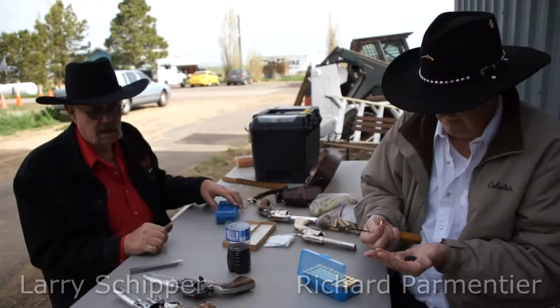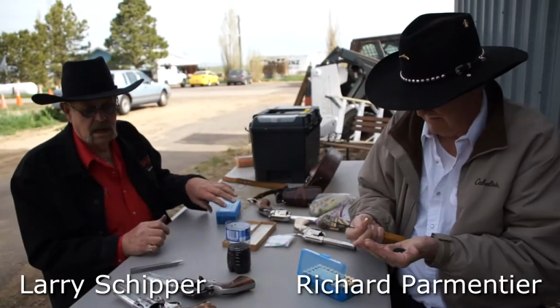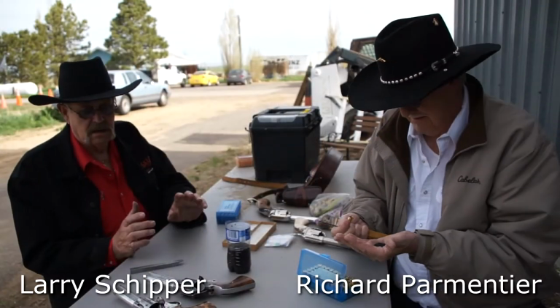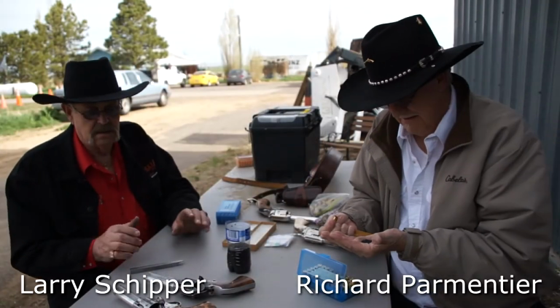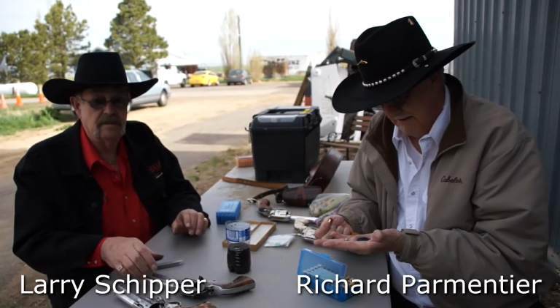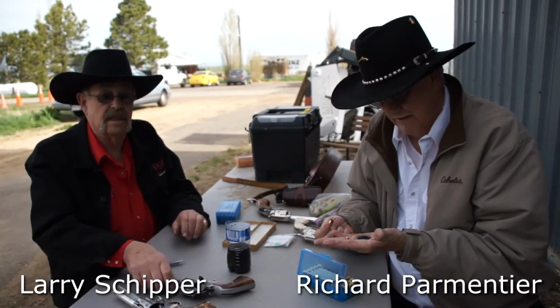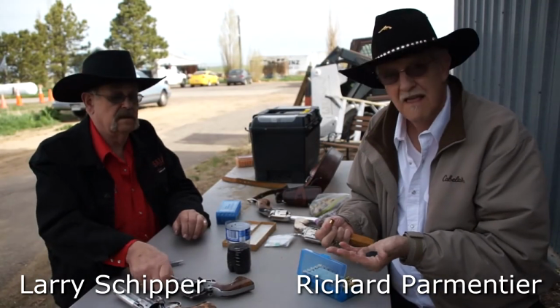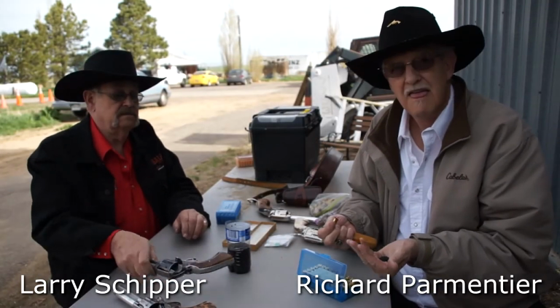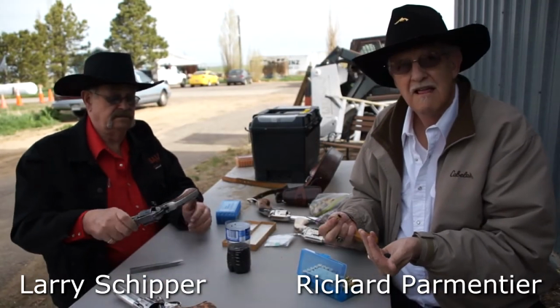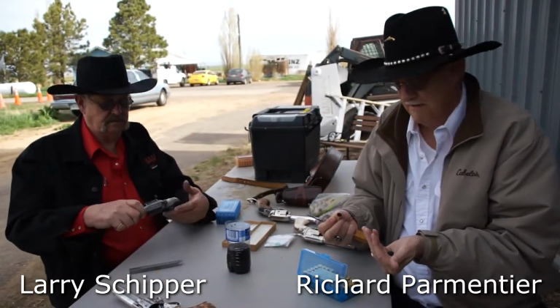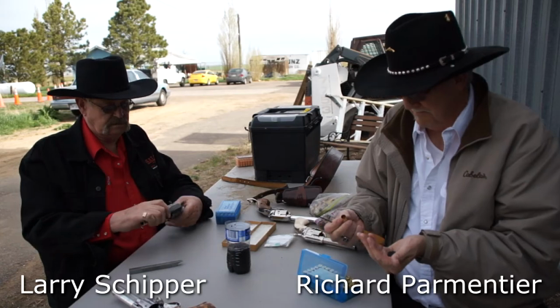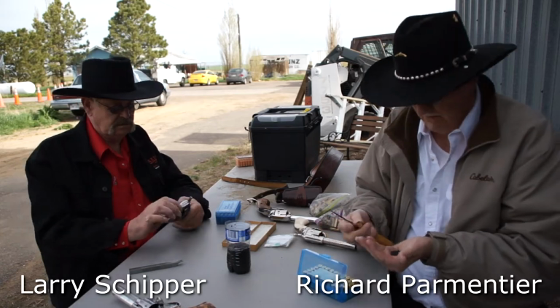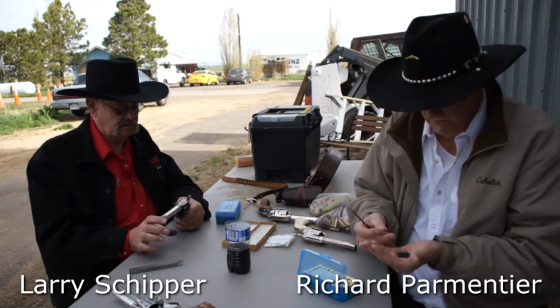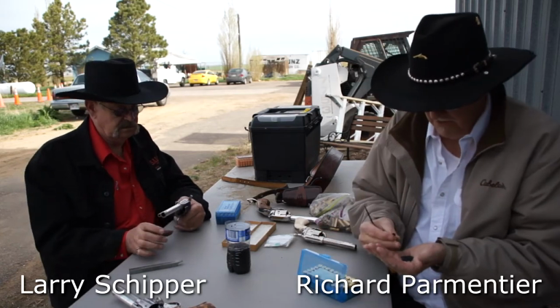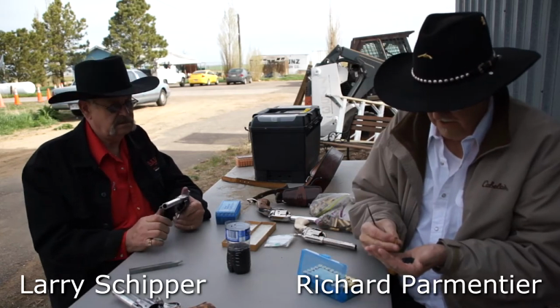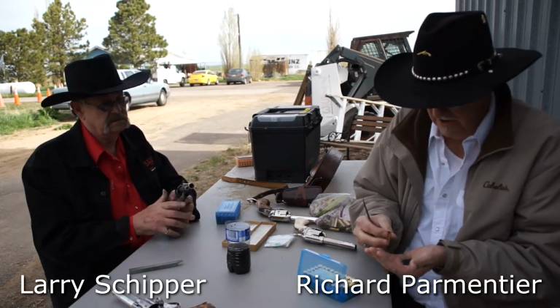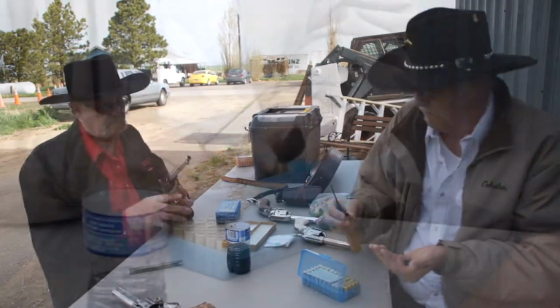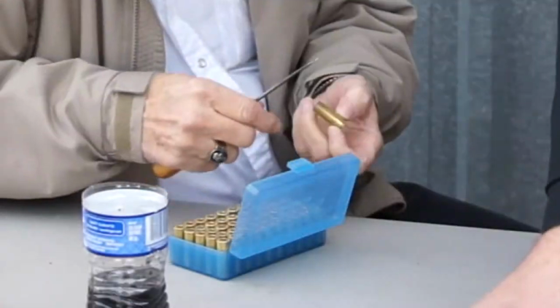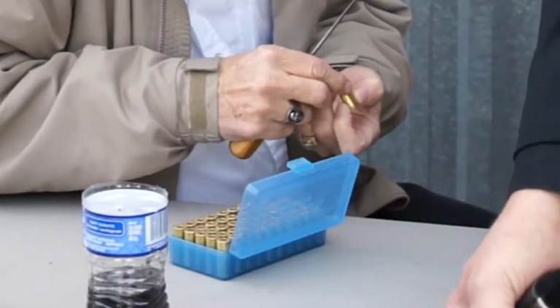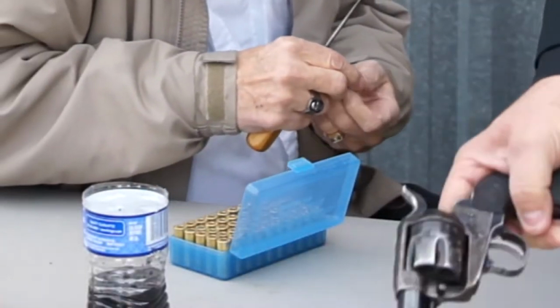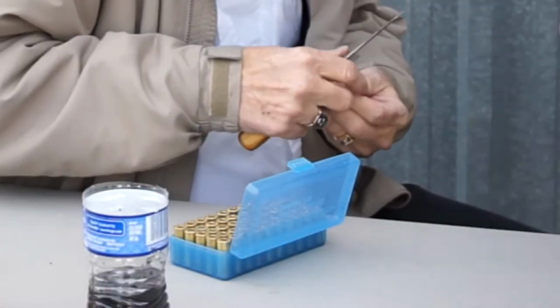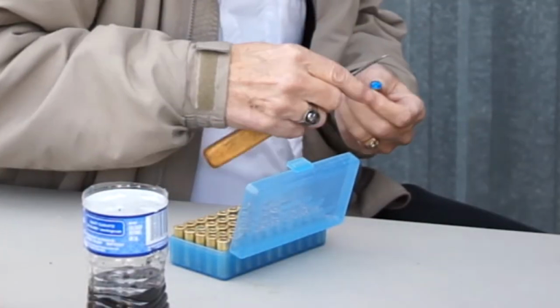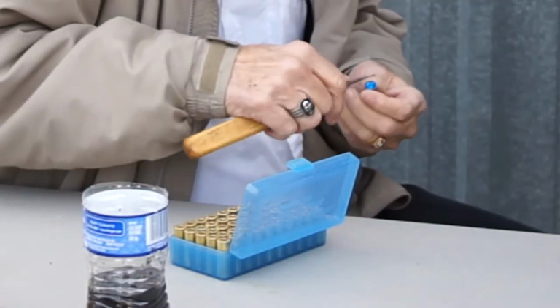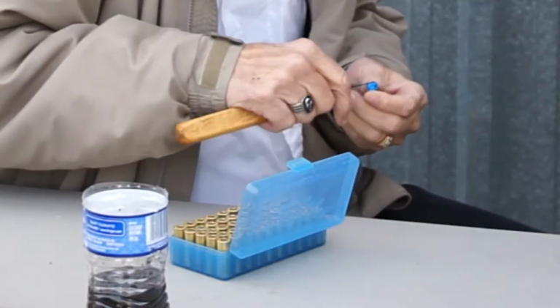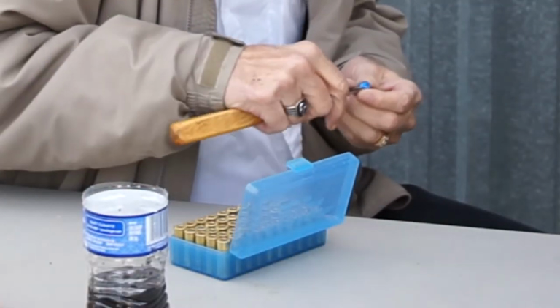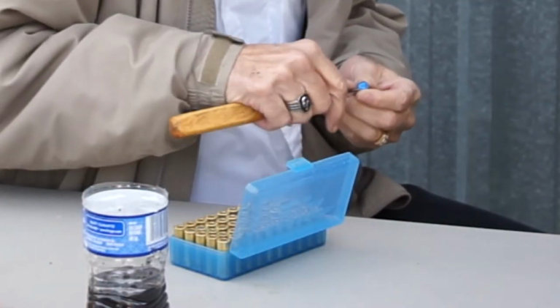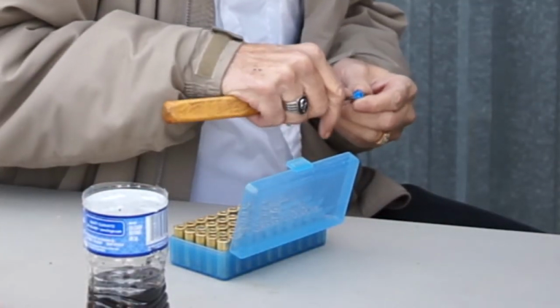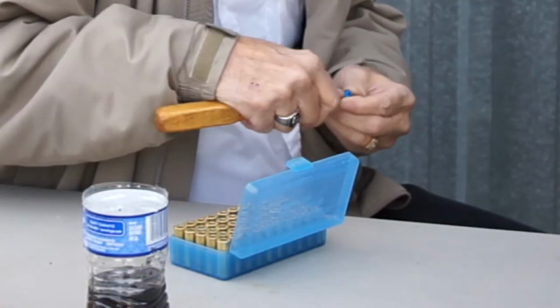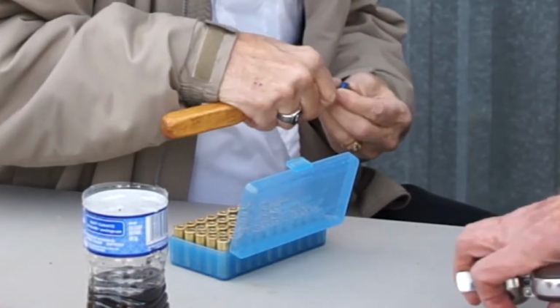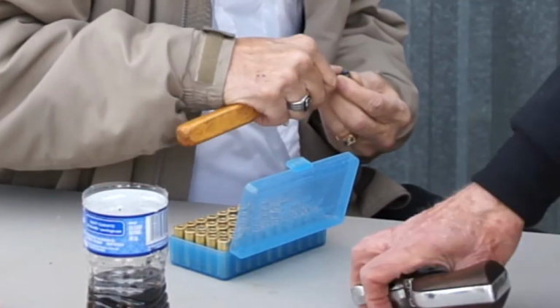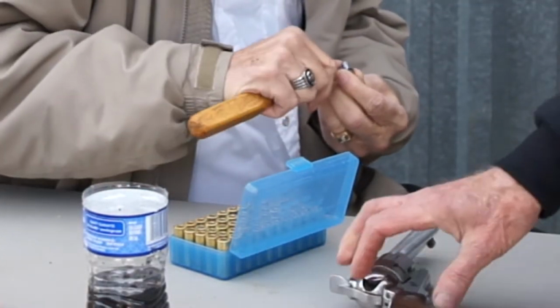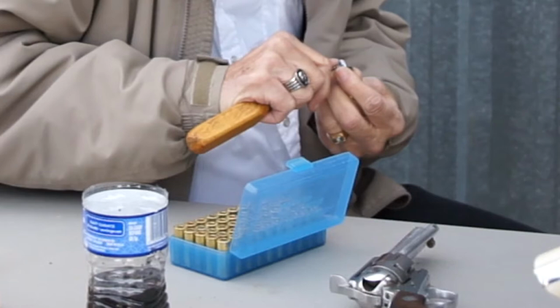Richard, what are you checking for when you're checking loads? Well, we're looking at the wad — how thick the wad is. It can't be over a 16th of an inch.